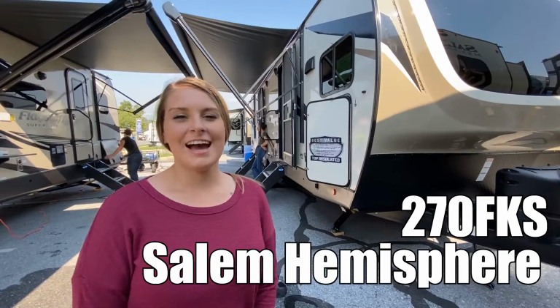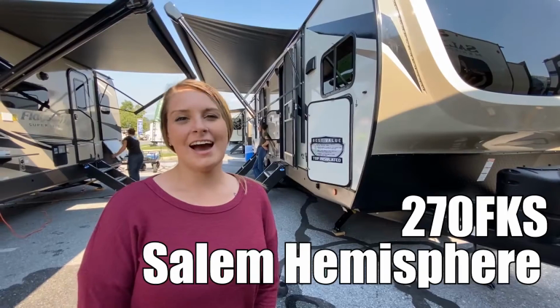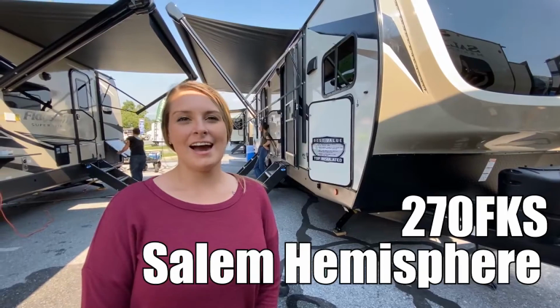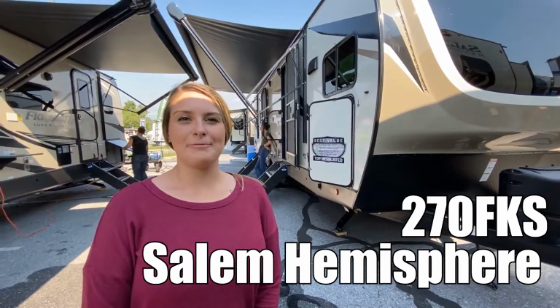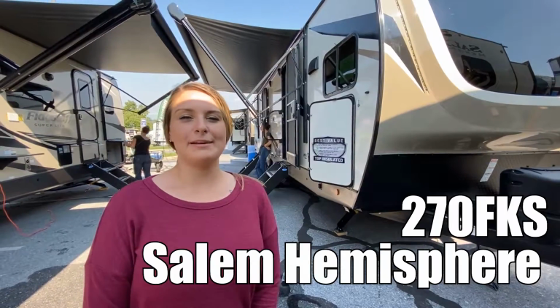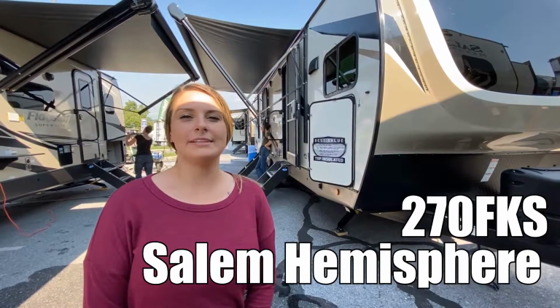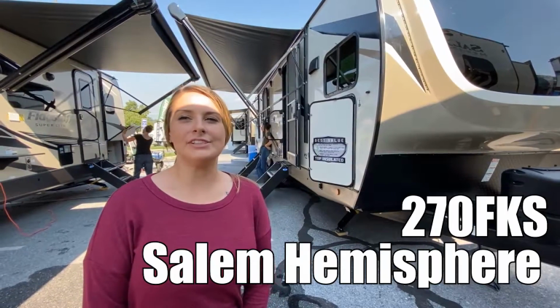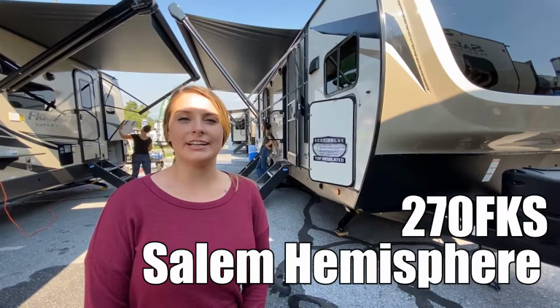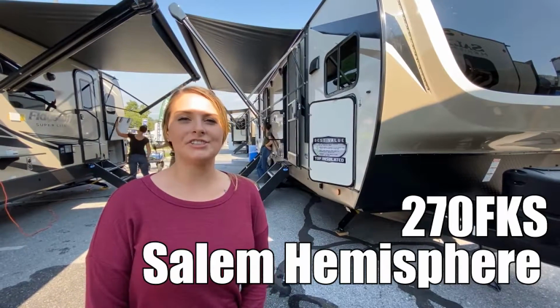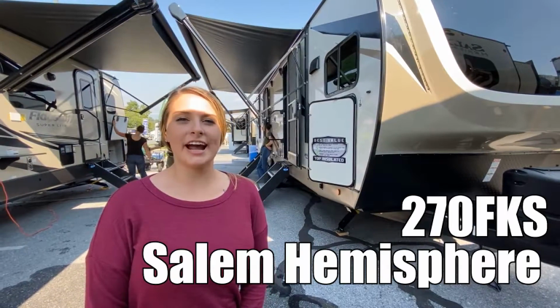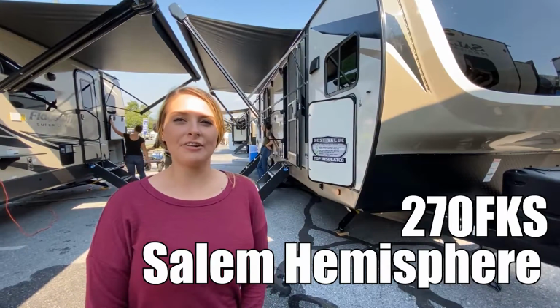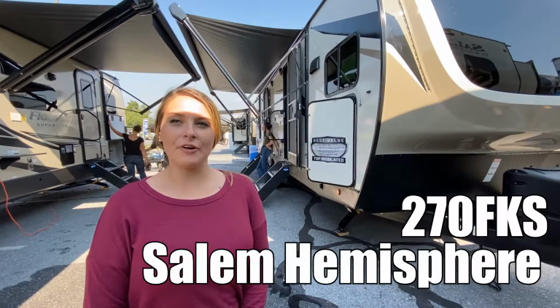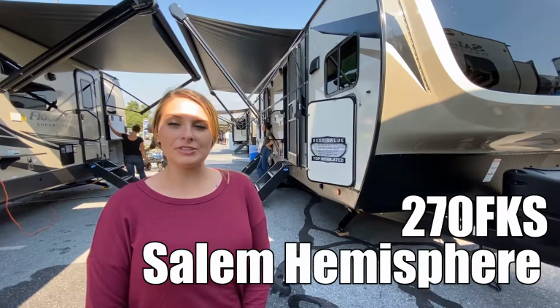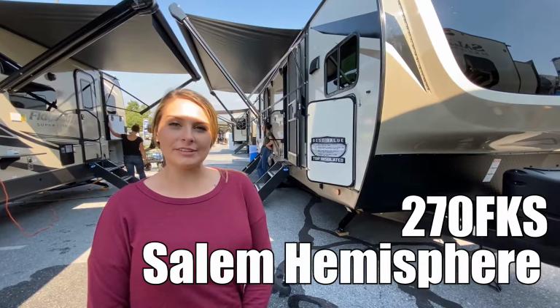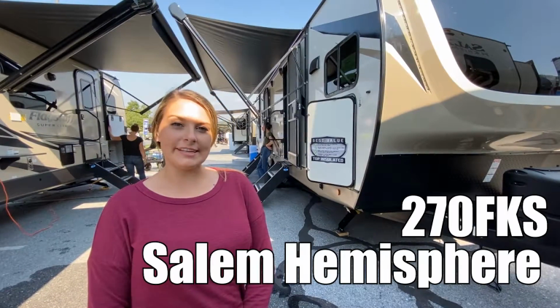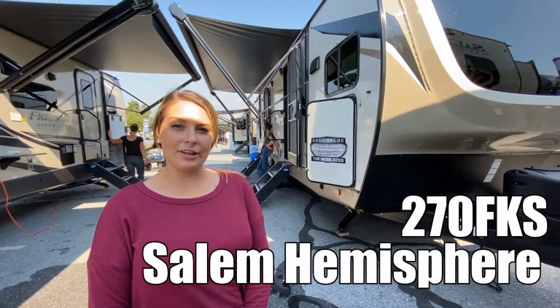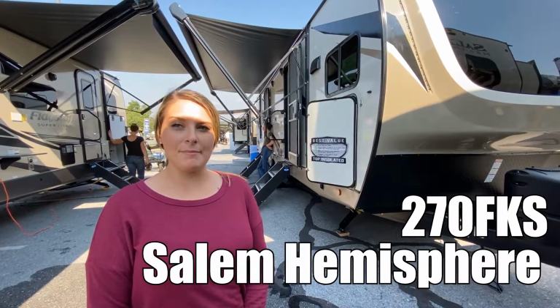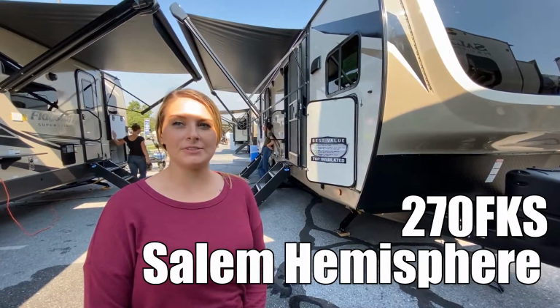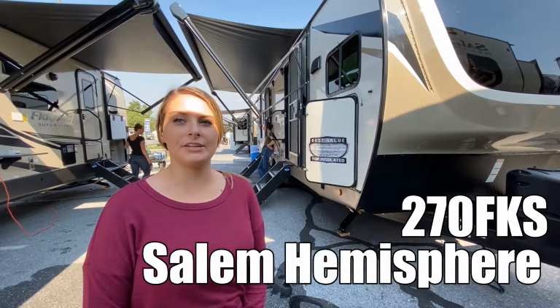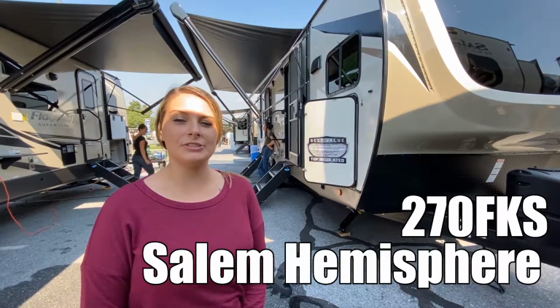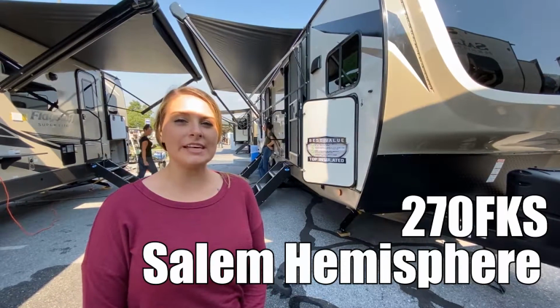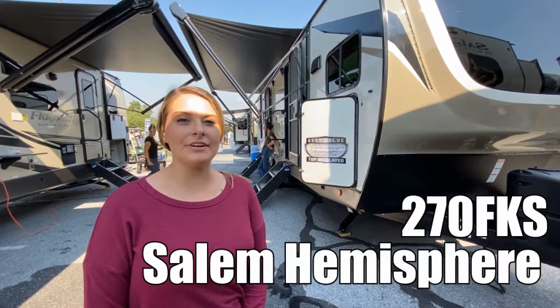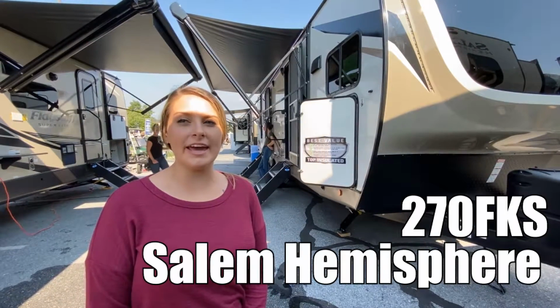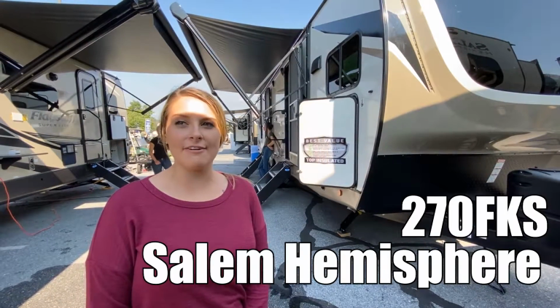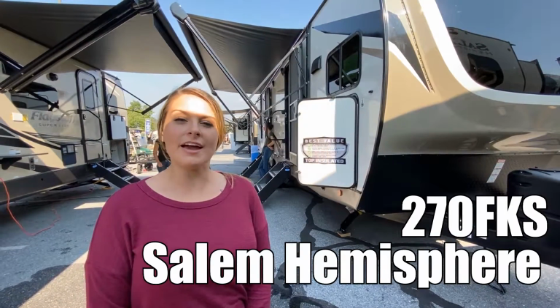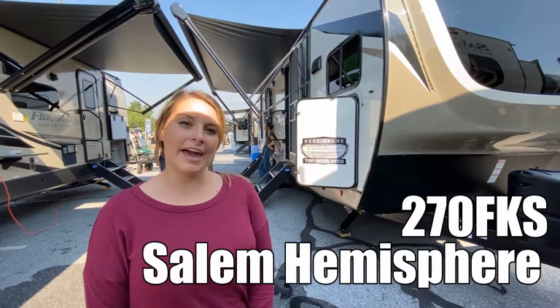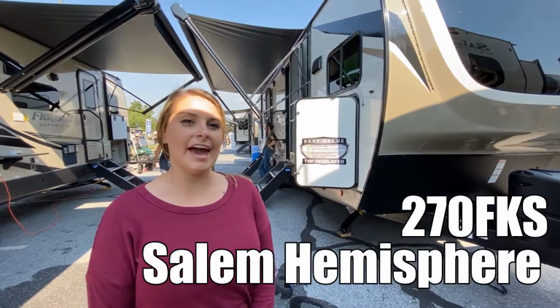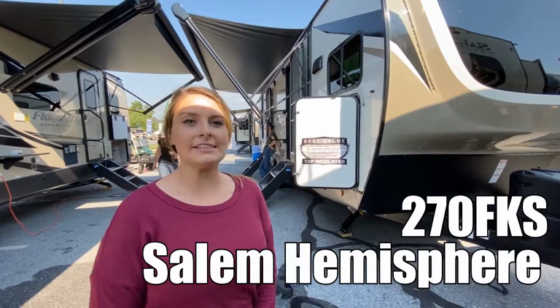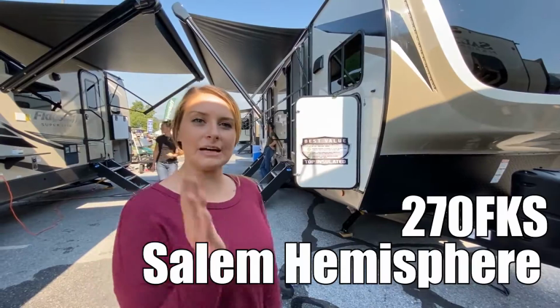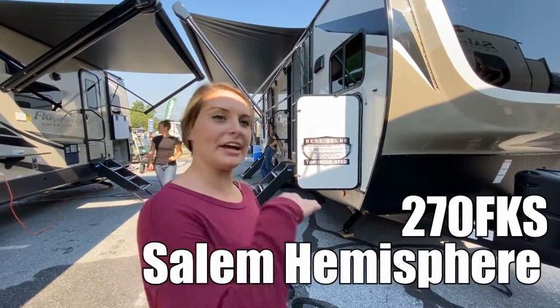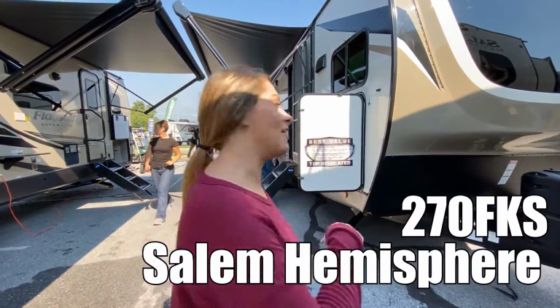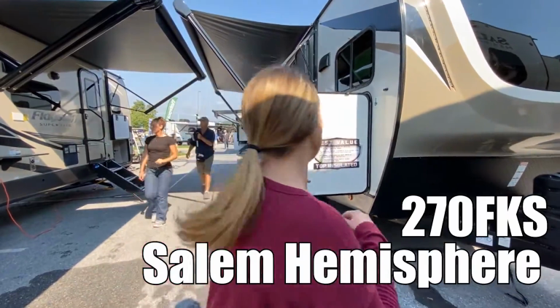Hi, my name is Alicia. Let's check out the Forest River Salem Hemisphere 270 FKS. Come check it out with me.